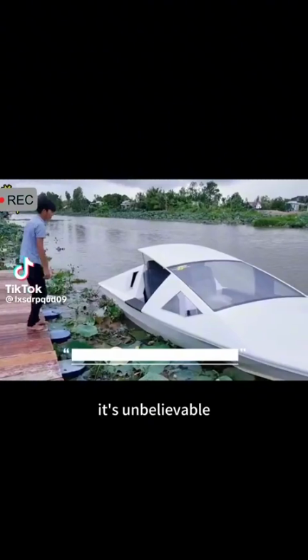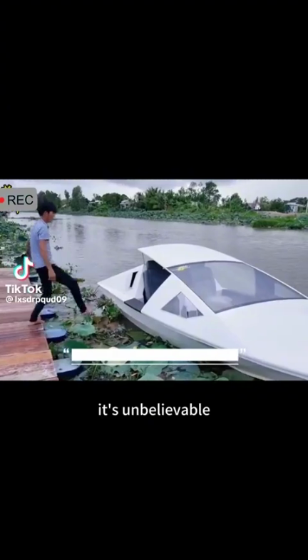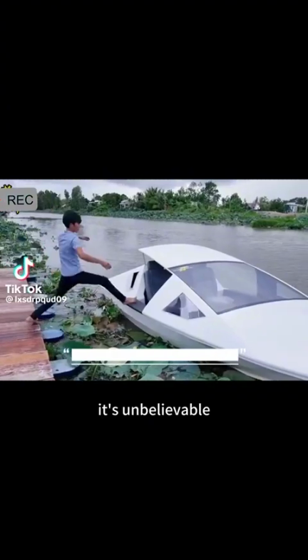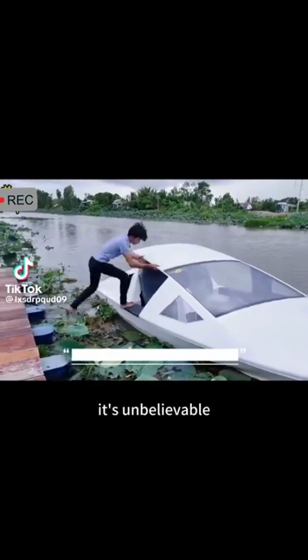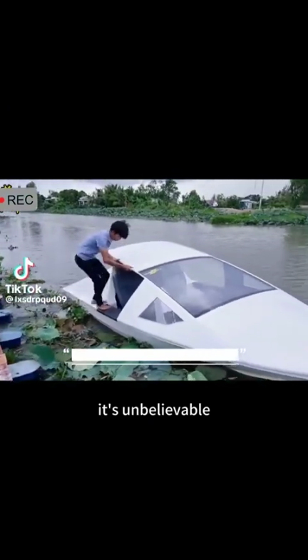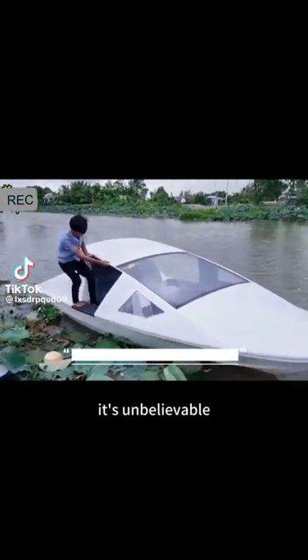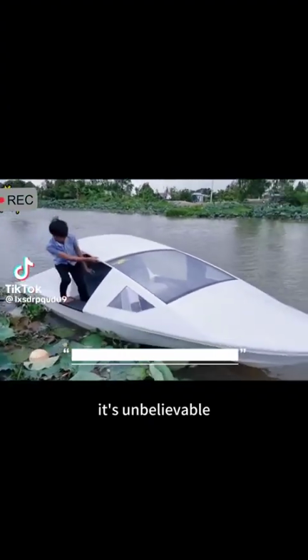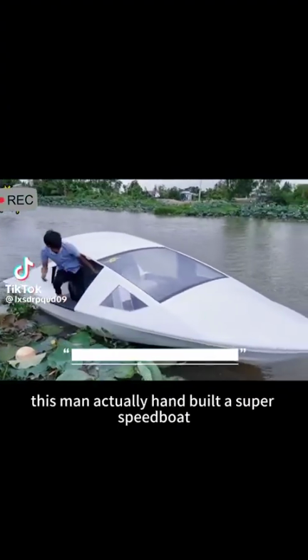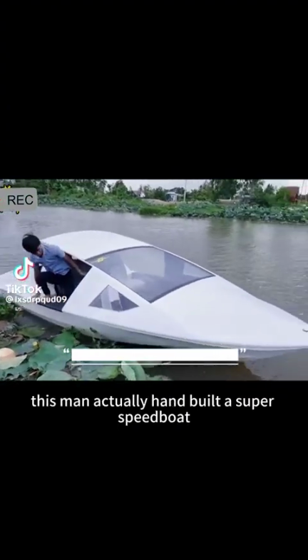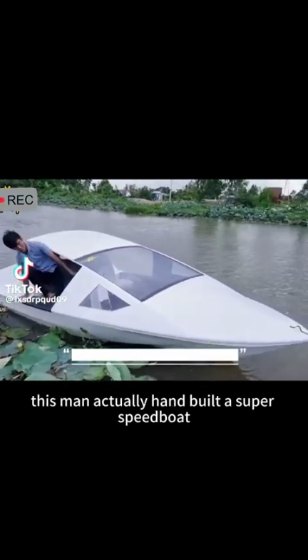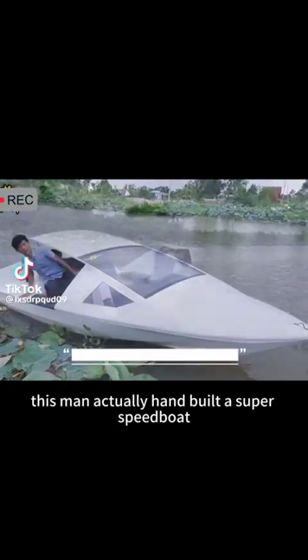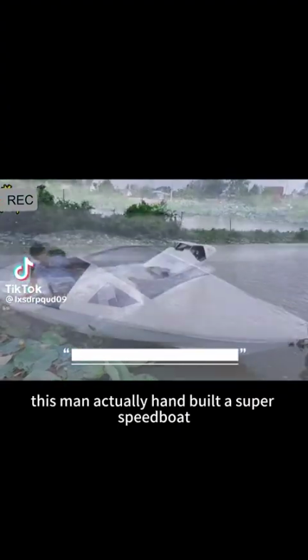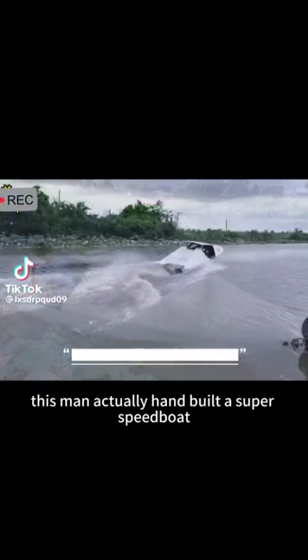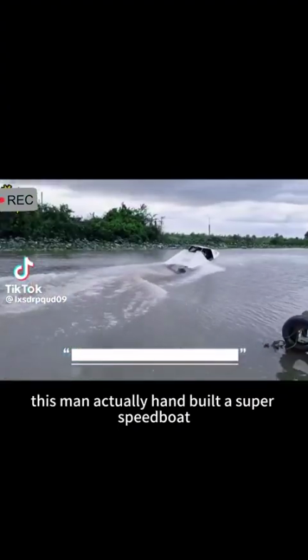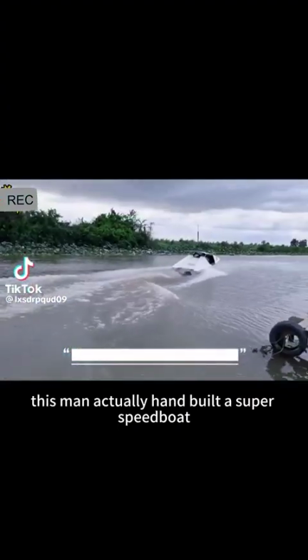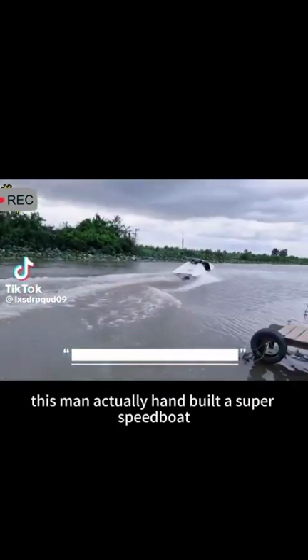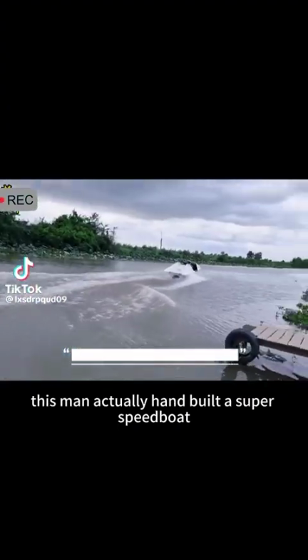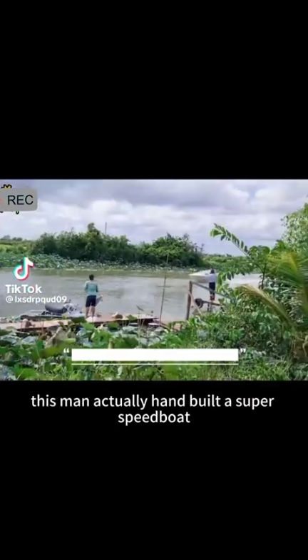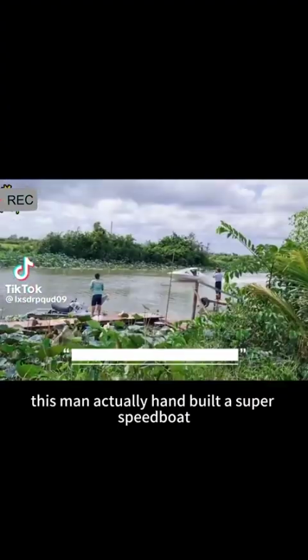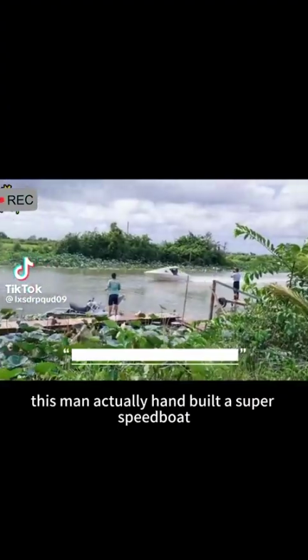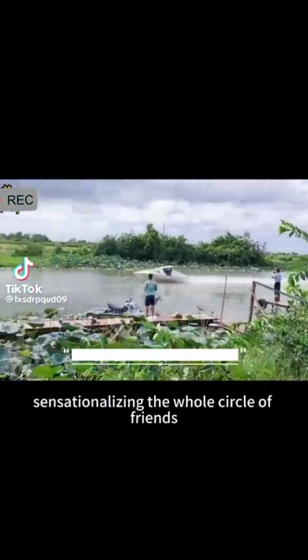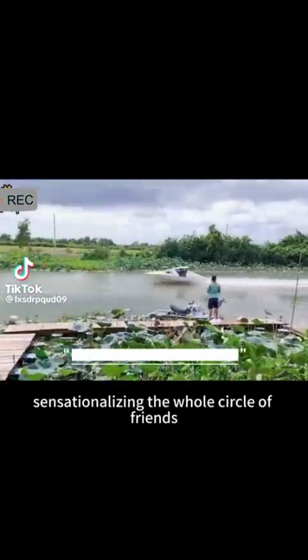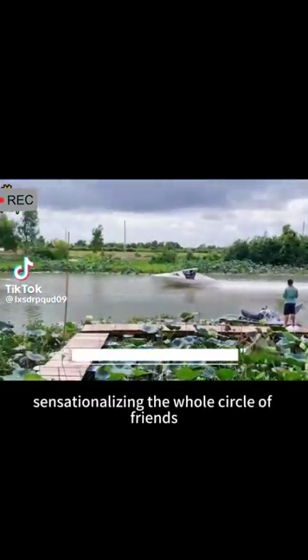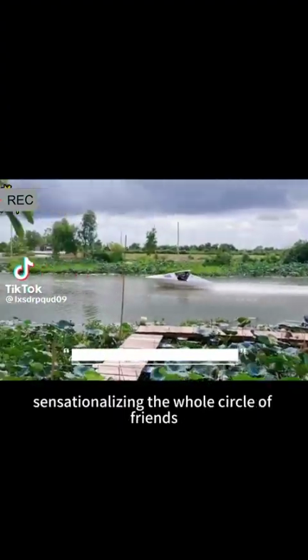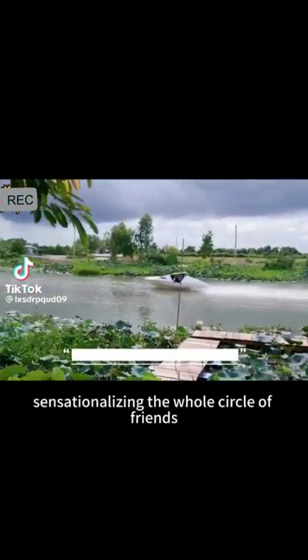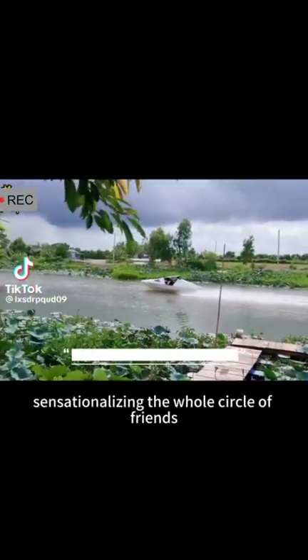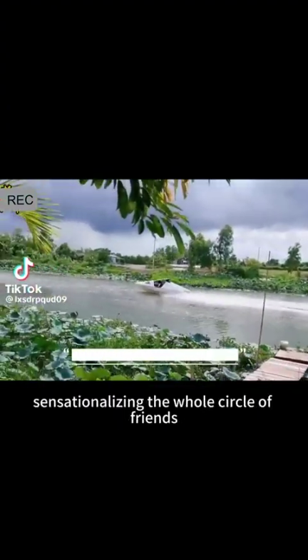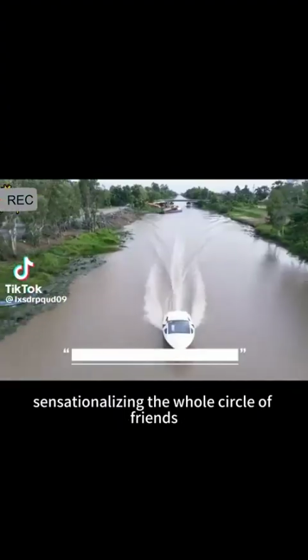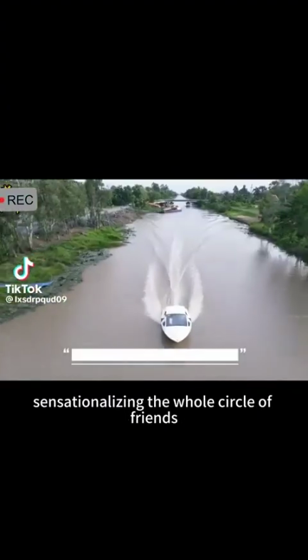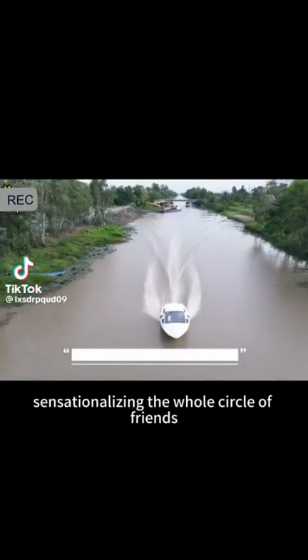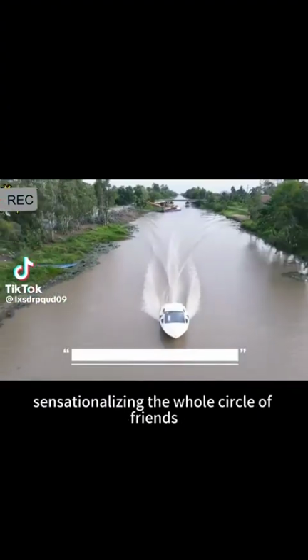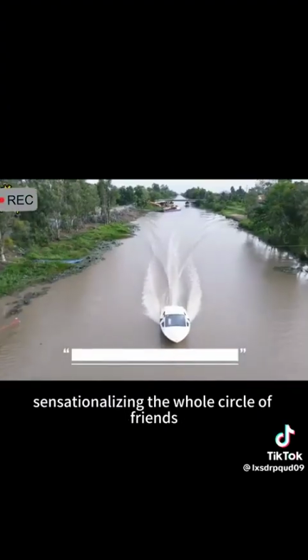It's unbelievable. This man actually hand-built a super speedboat, sensationalizing the whole circle of friends.